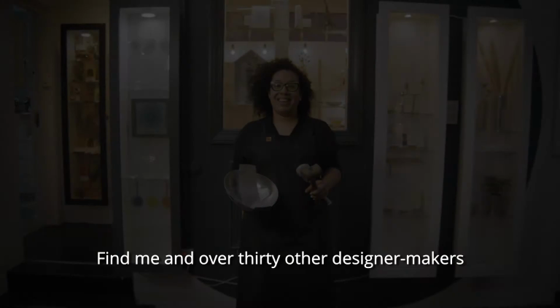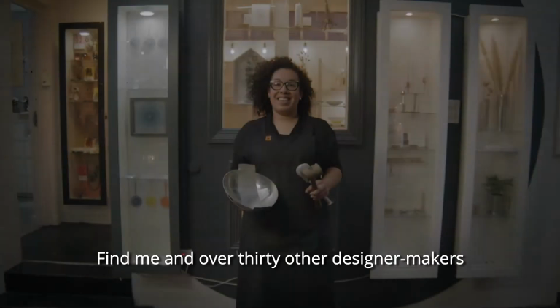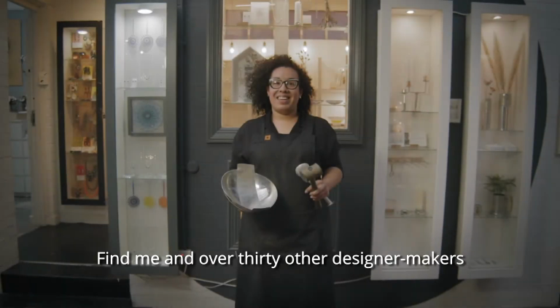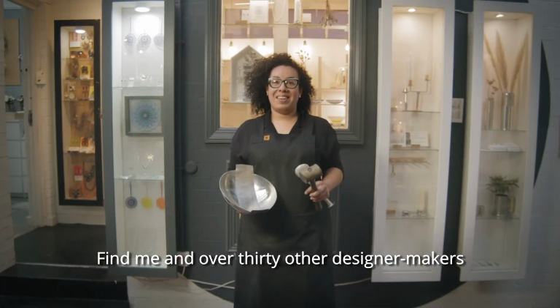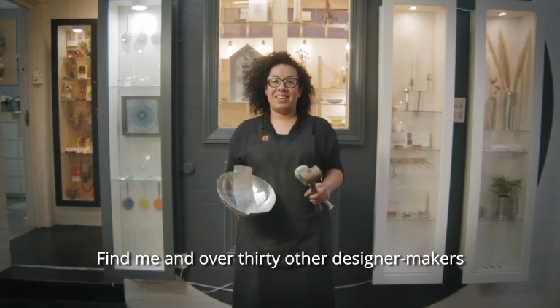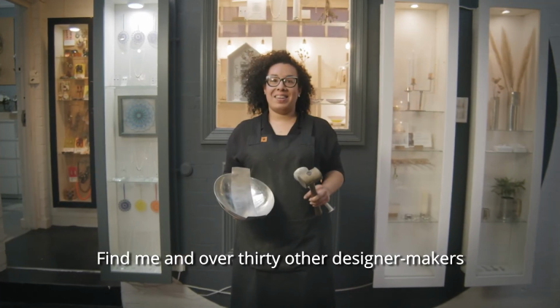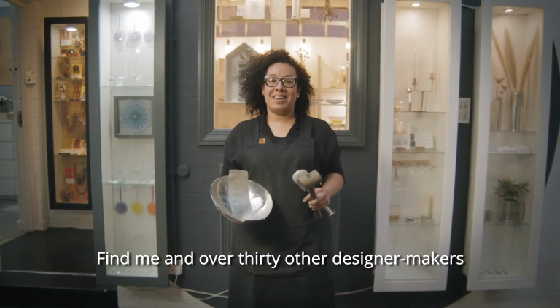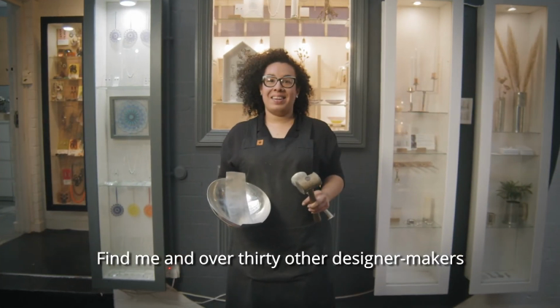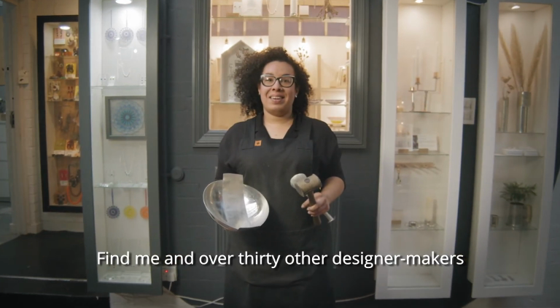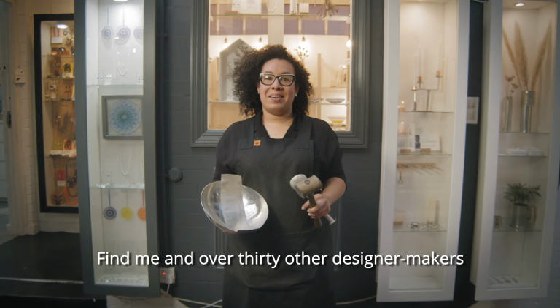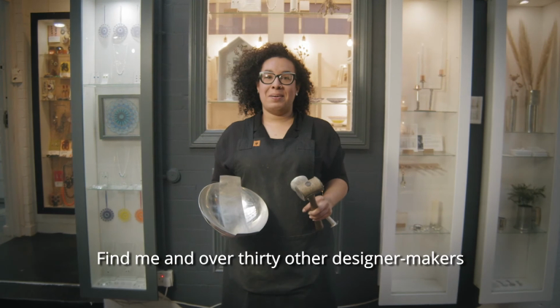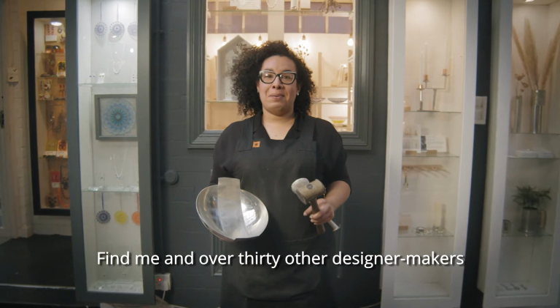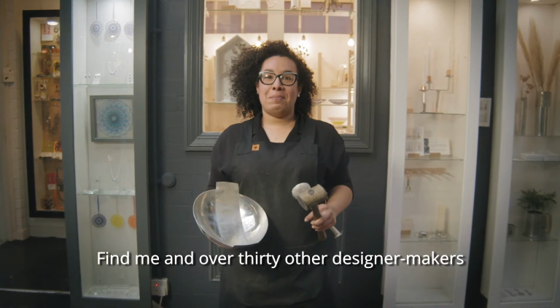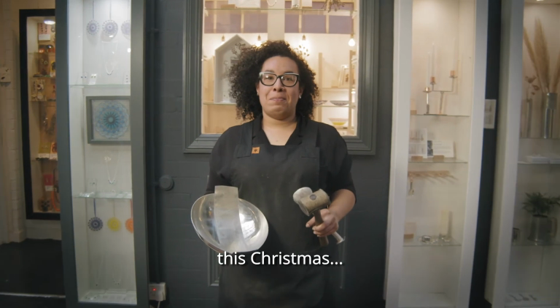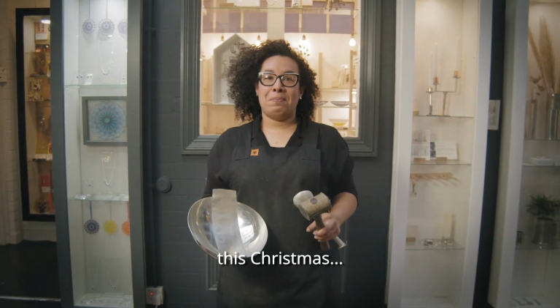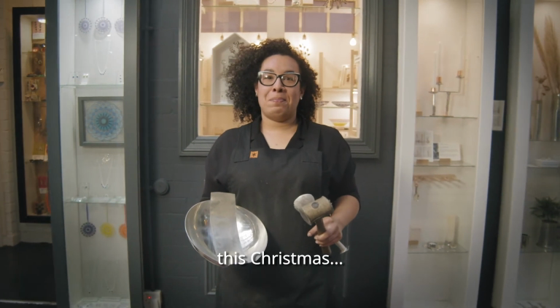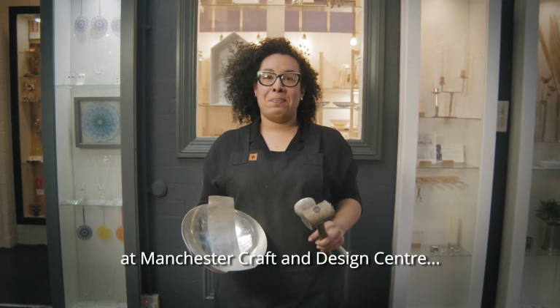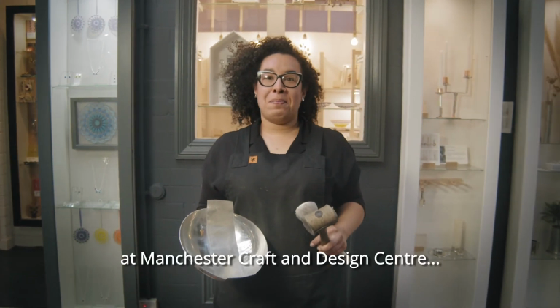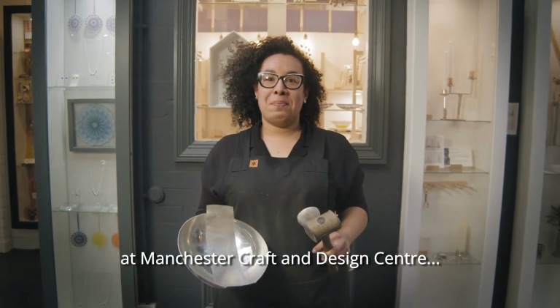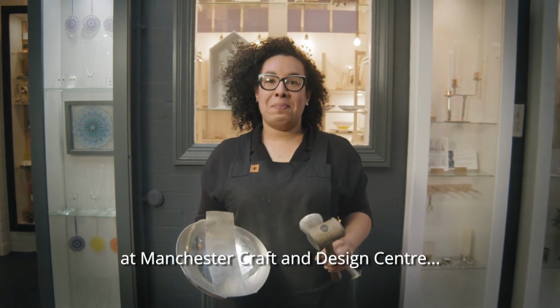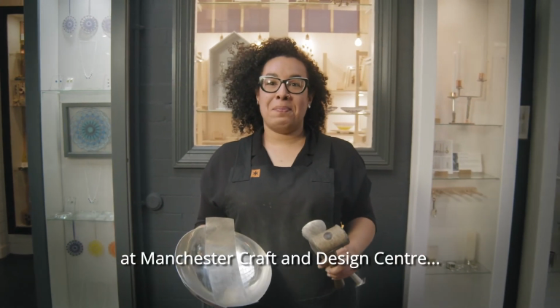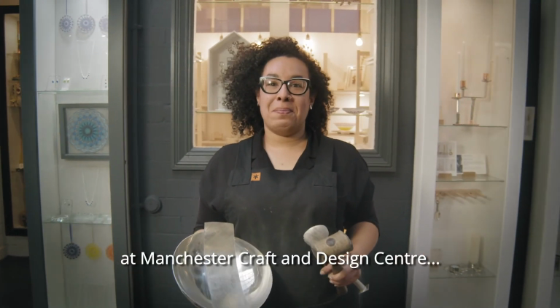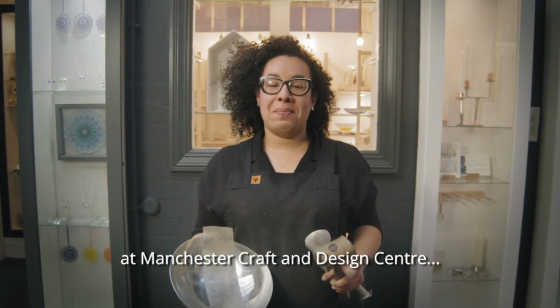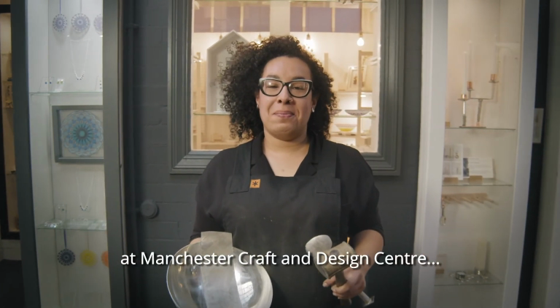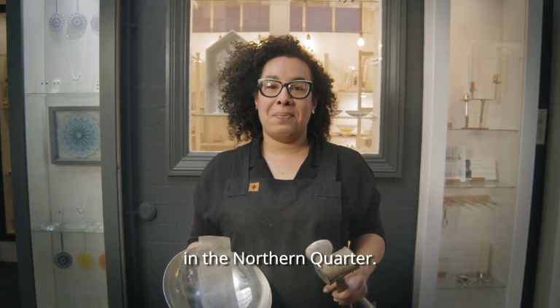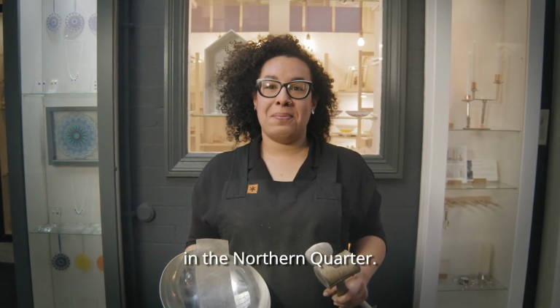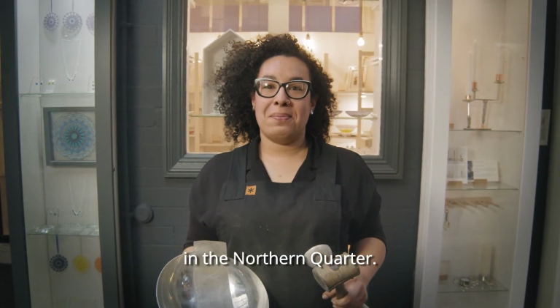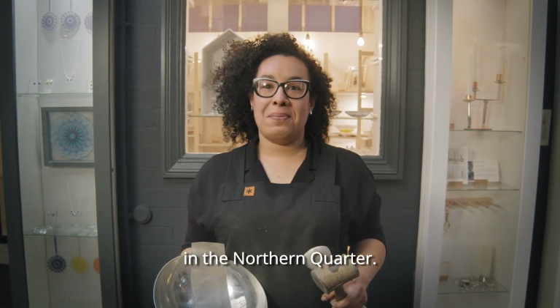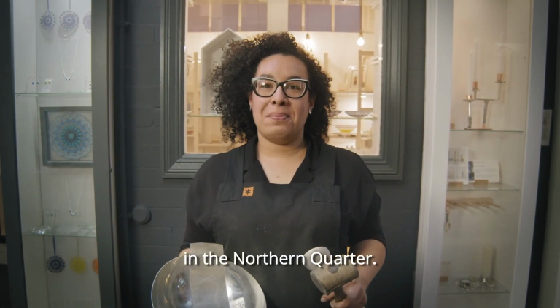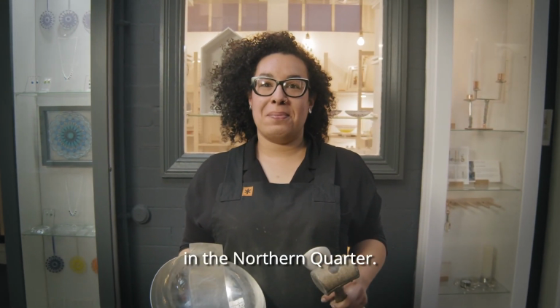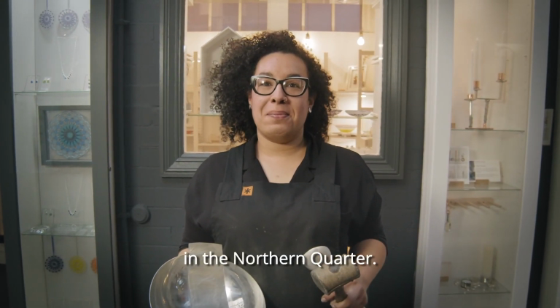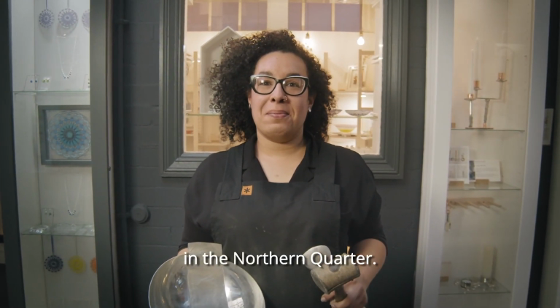Find me and over 30 other designer makers this Christmas at Manchester Craft and Design Centre in the Northern Quarter.